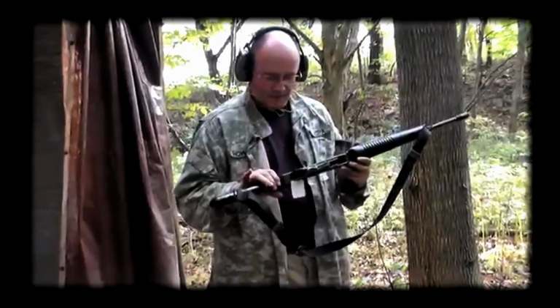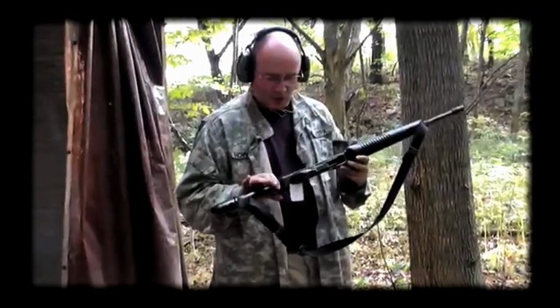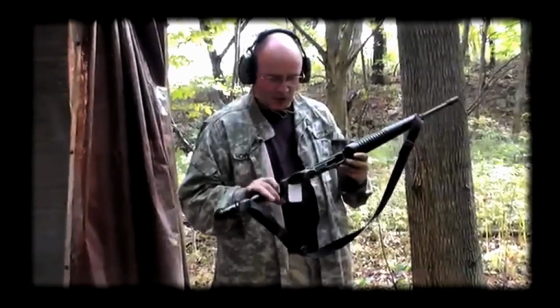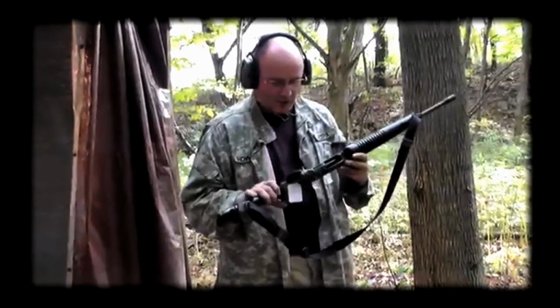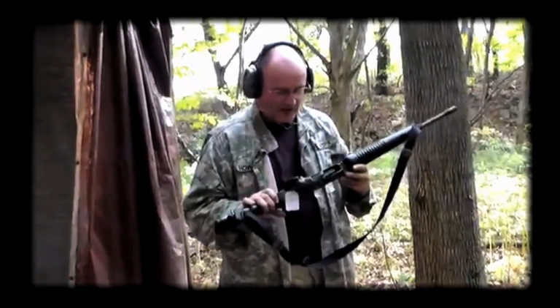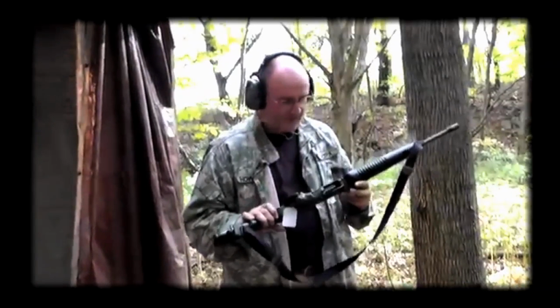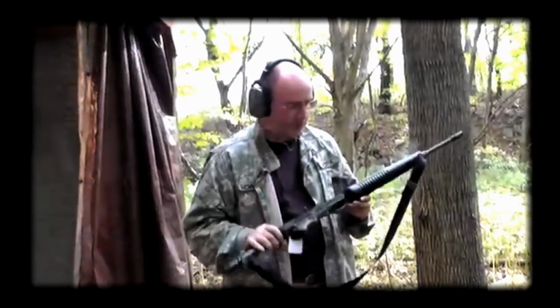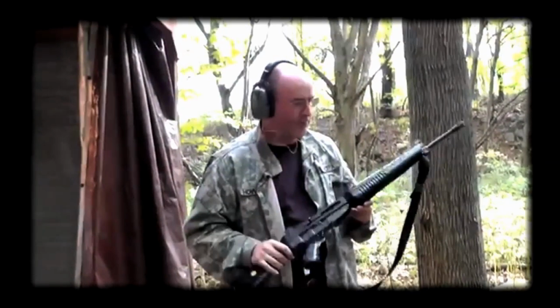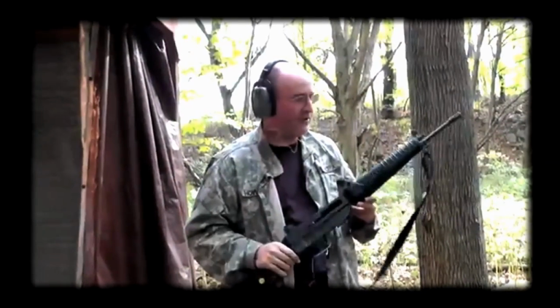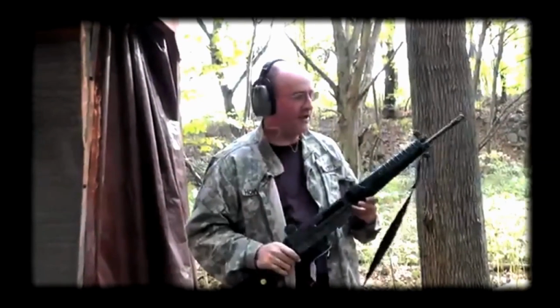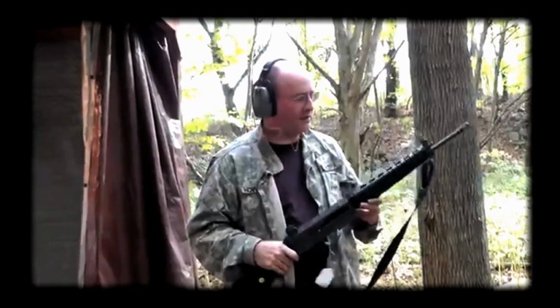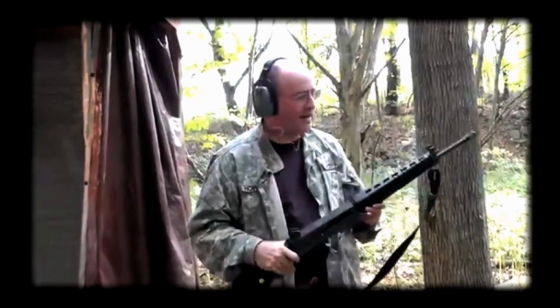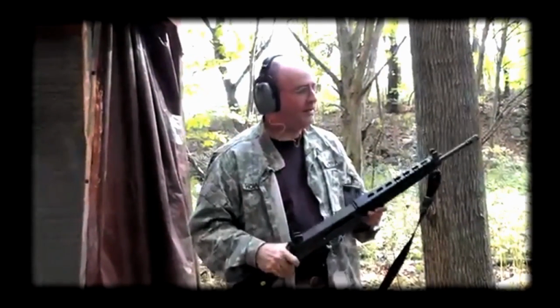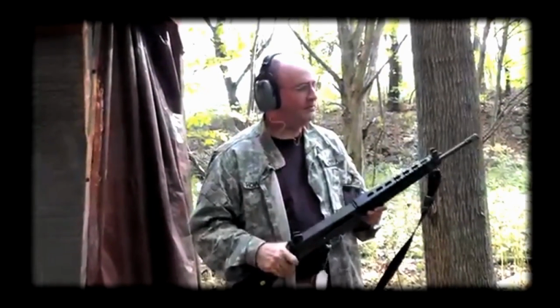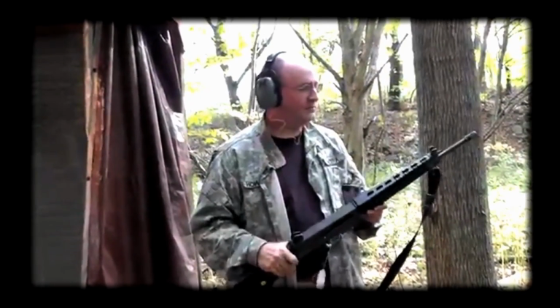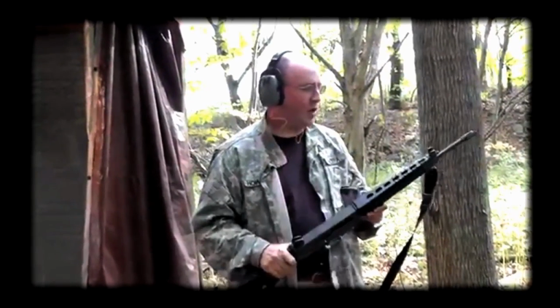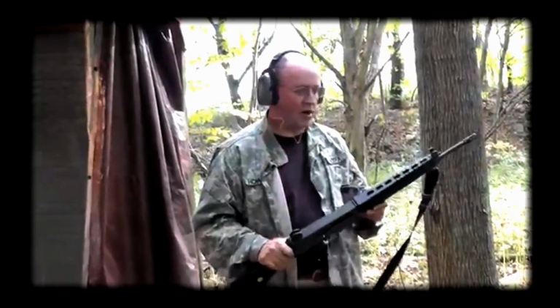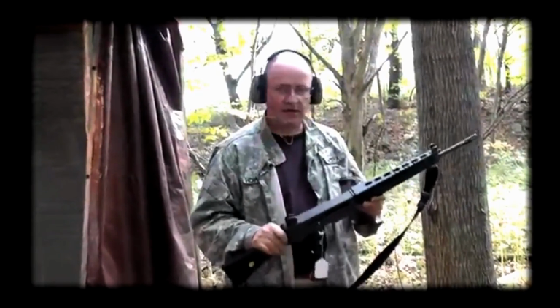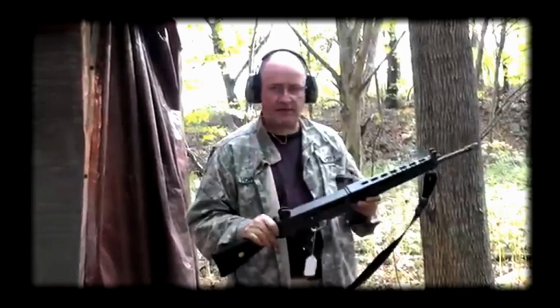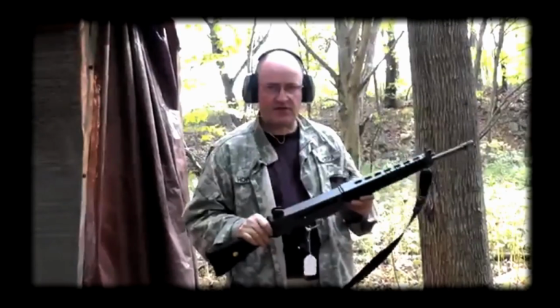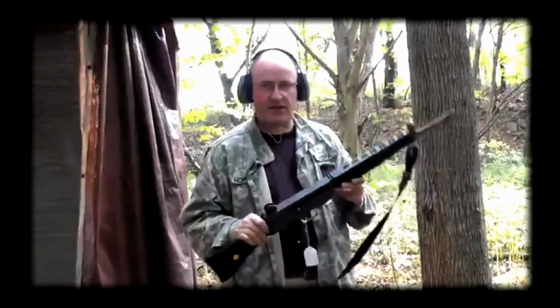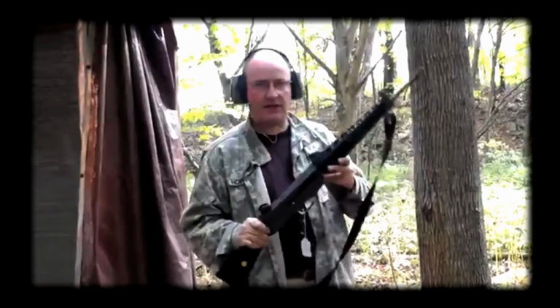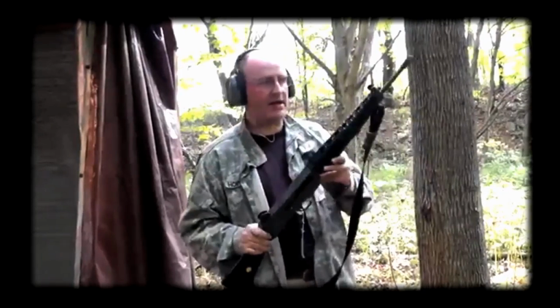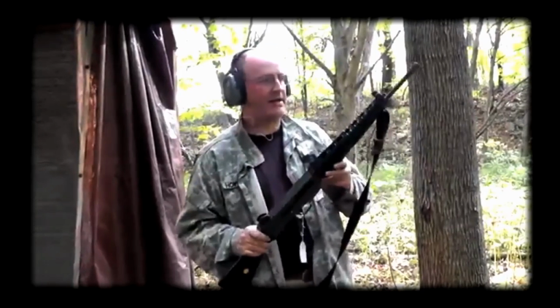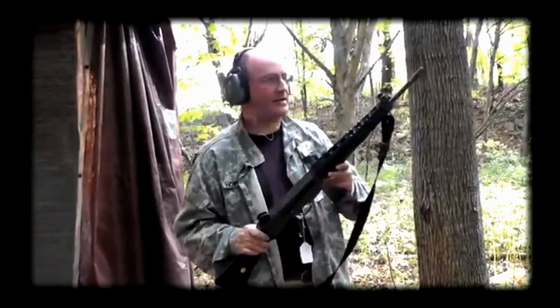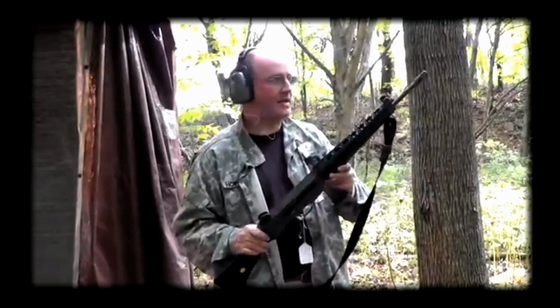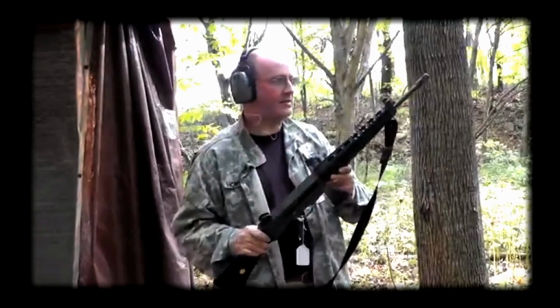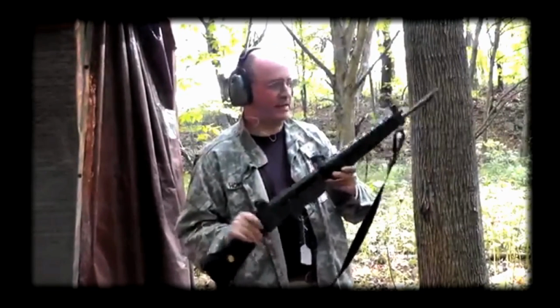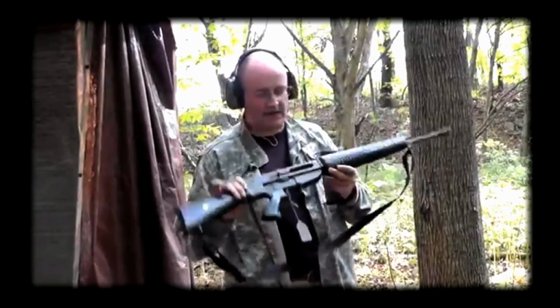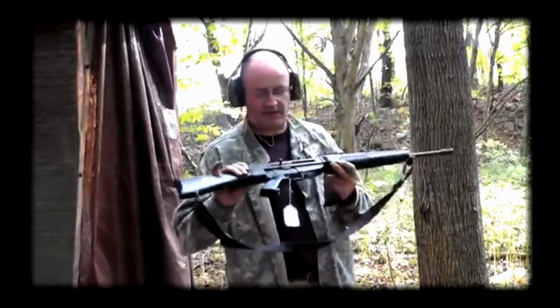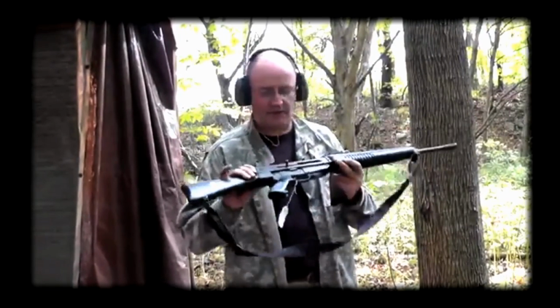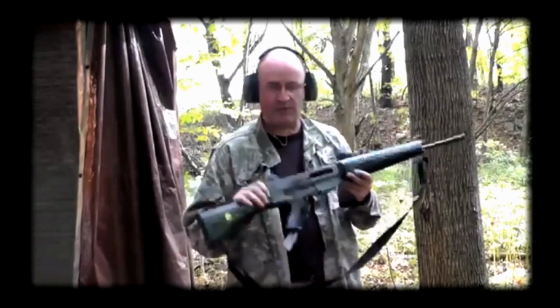Good little rifle — completely underrated, hardly ever seen in the United States. Well, now you've seen it.